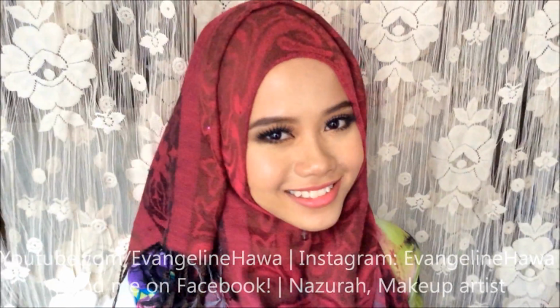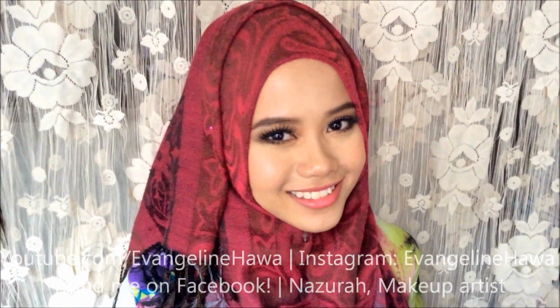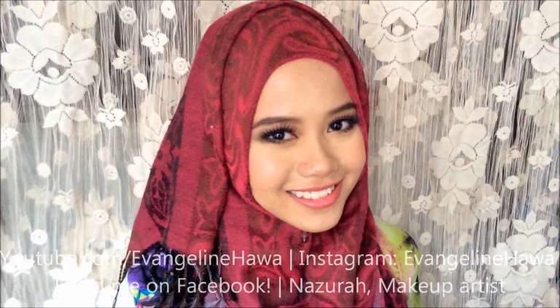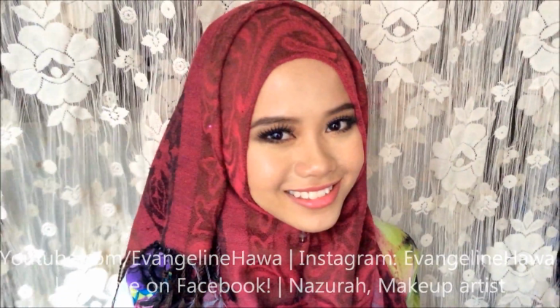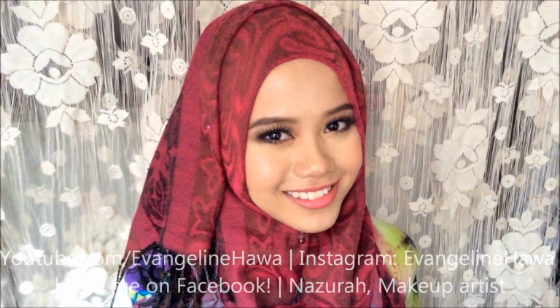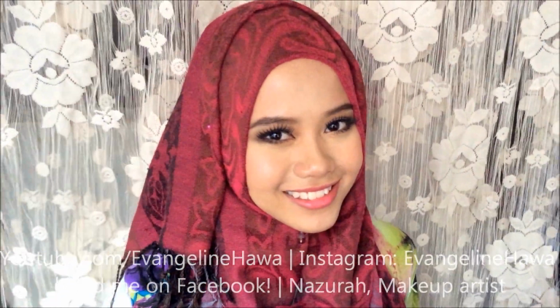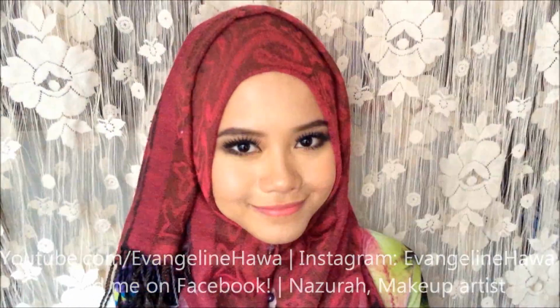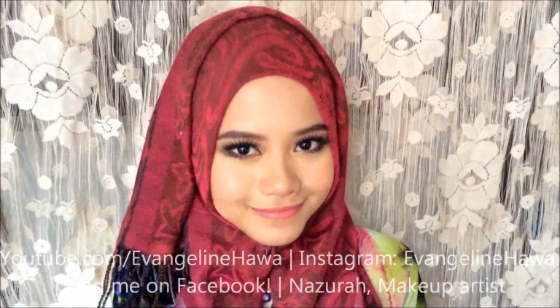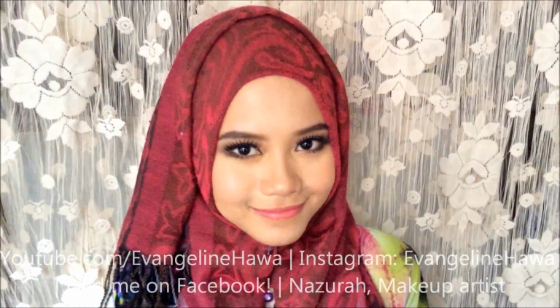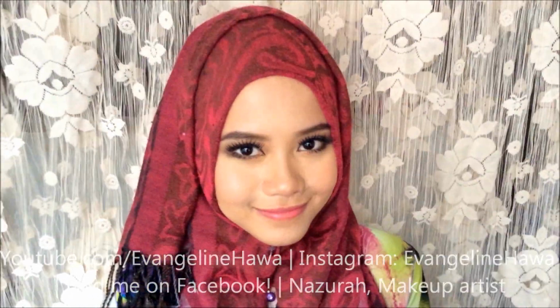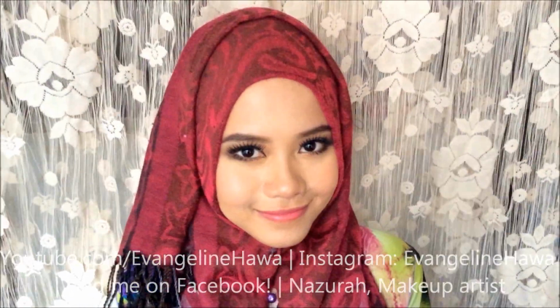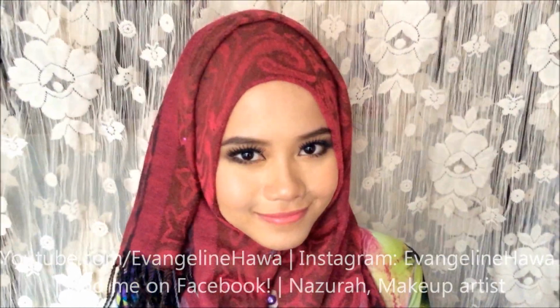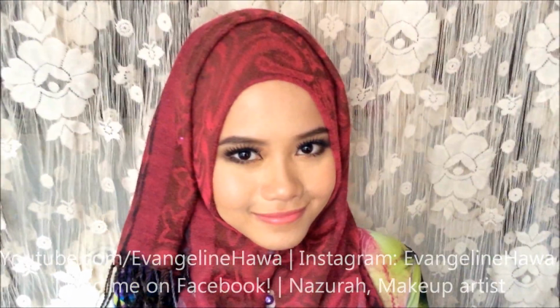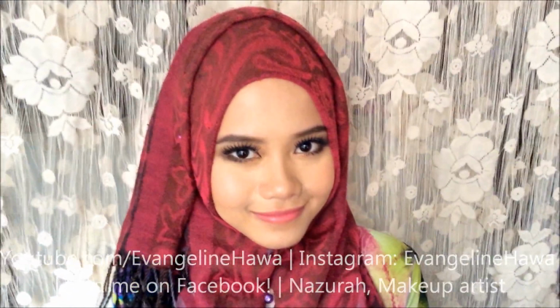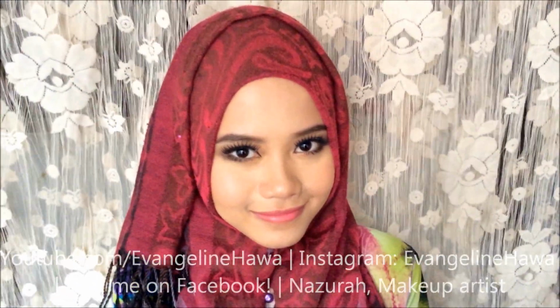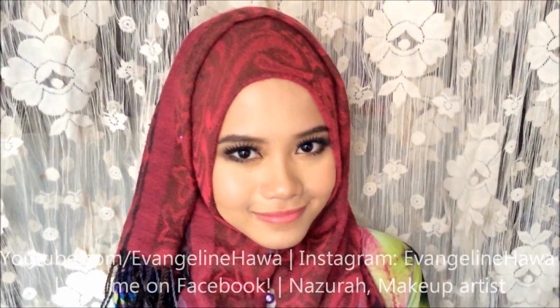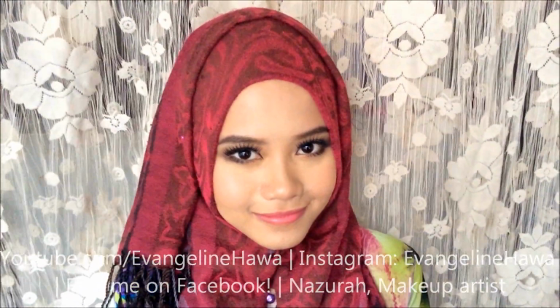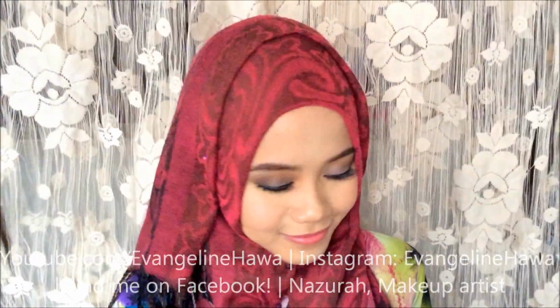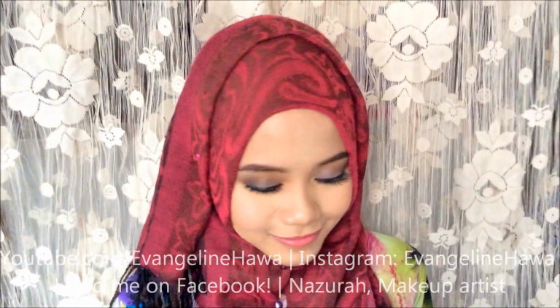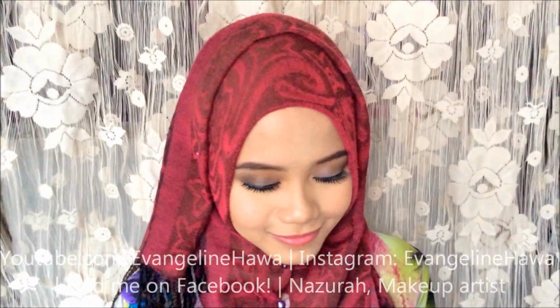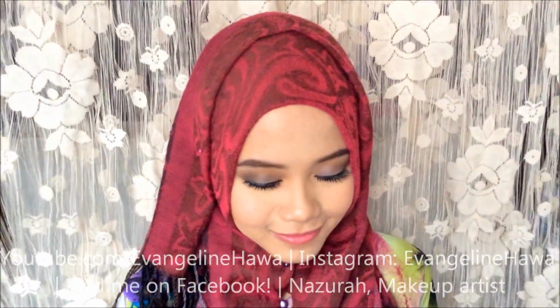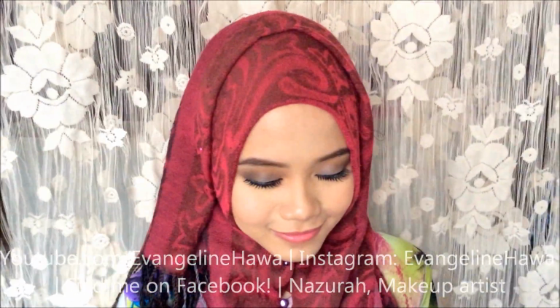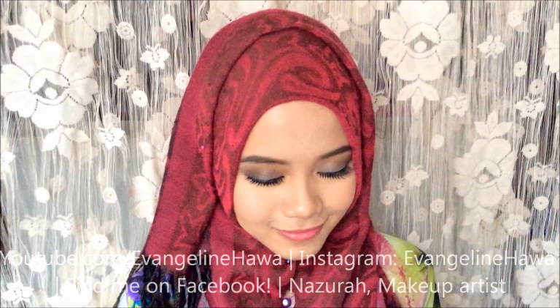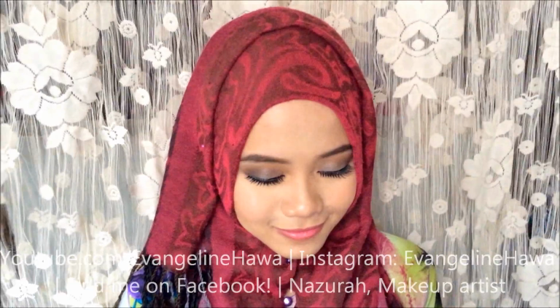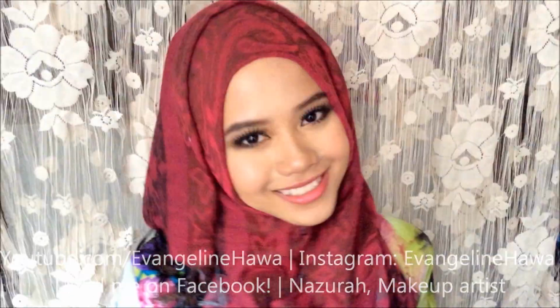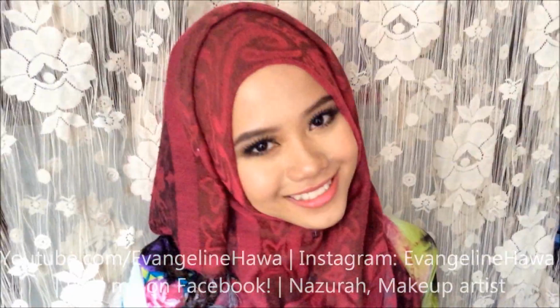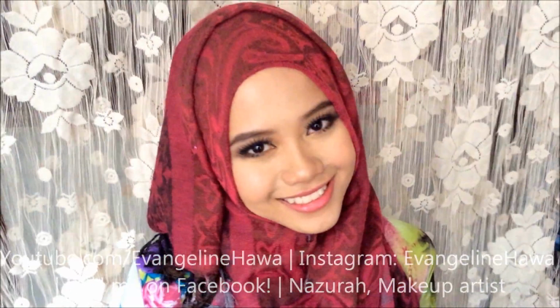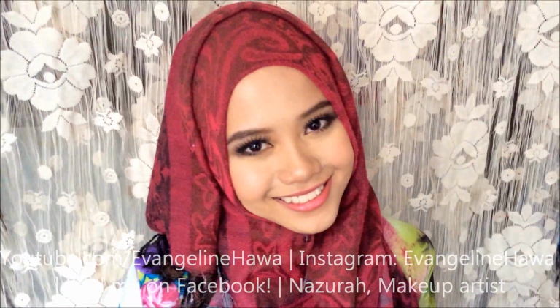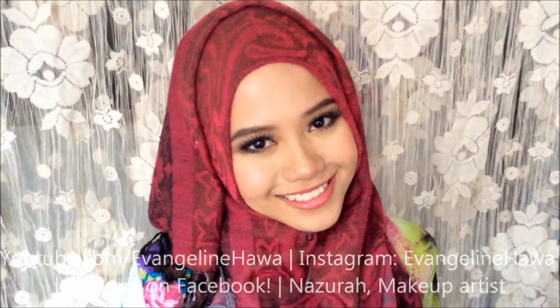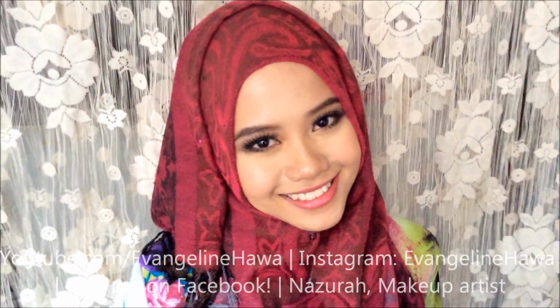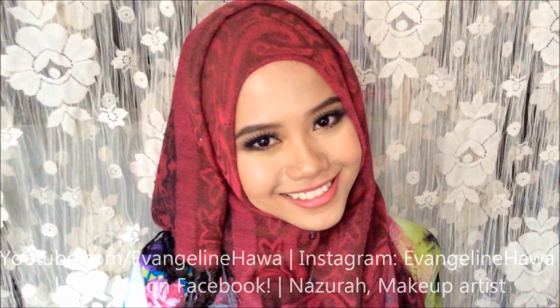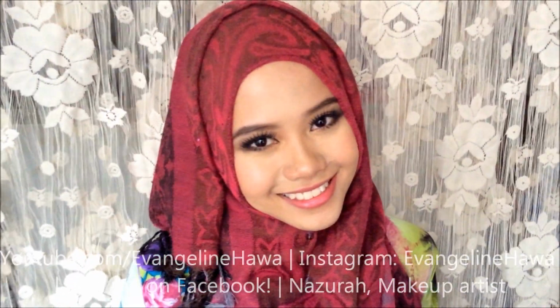Hey guys, welcome back to my channel. Today I'll be showing you how to create these really pretty smoky eyes. Without further ado, let's get started.